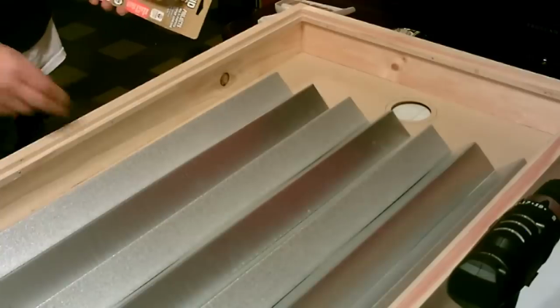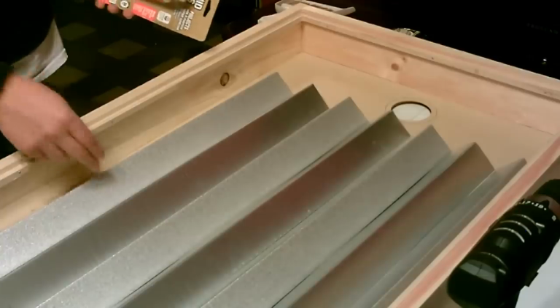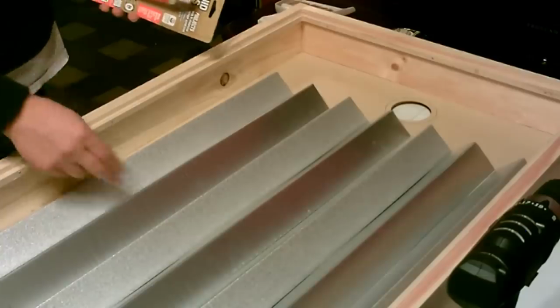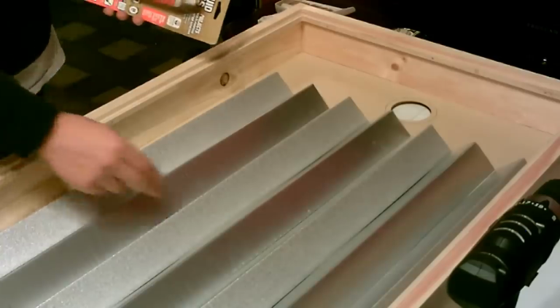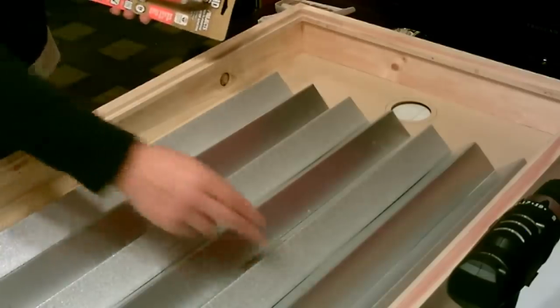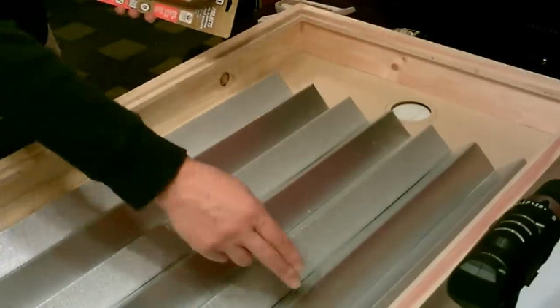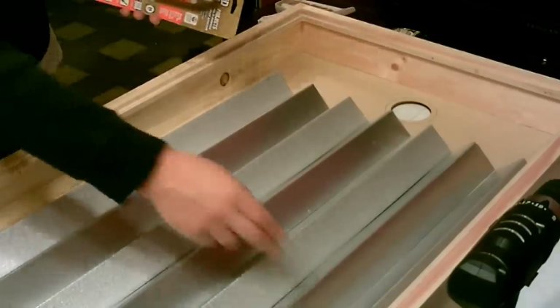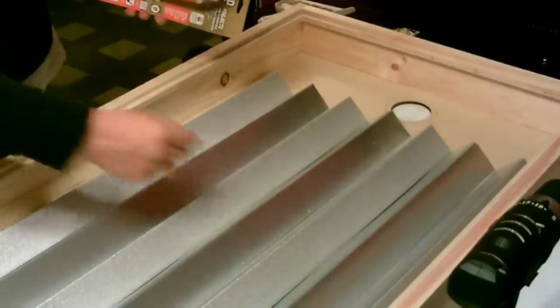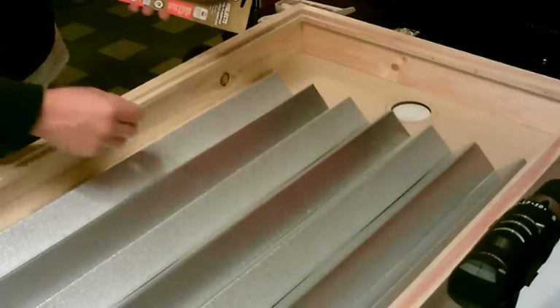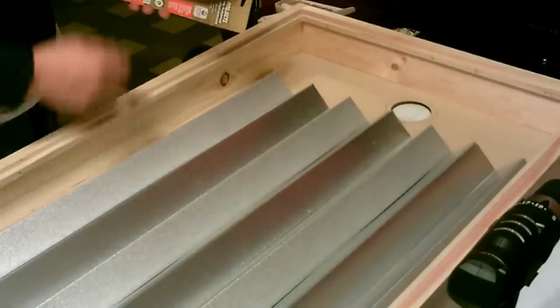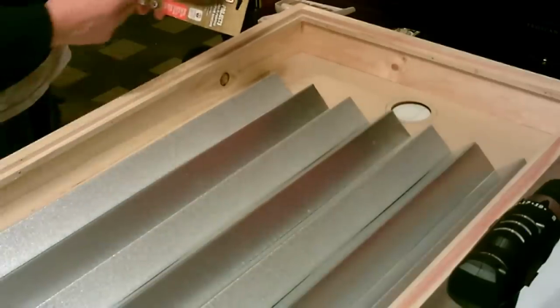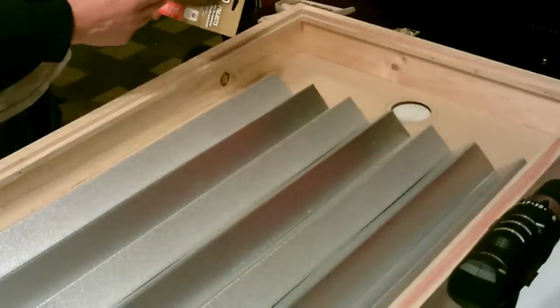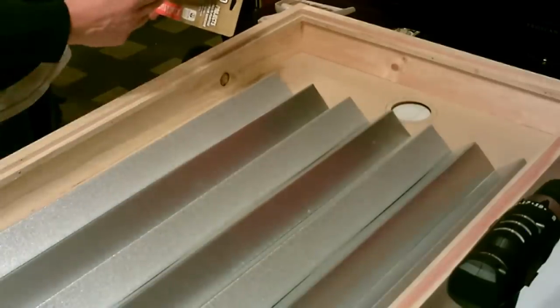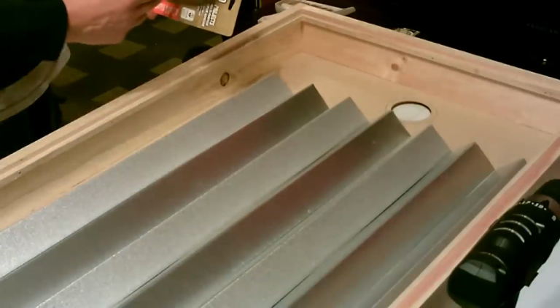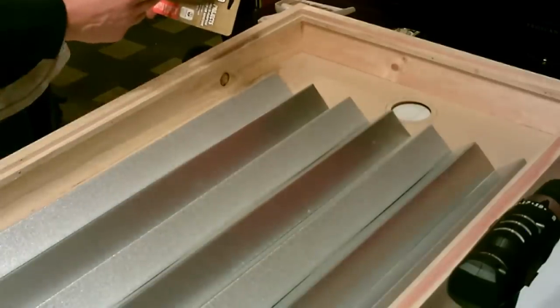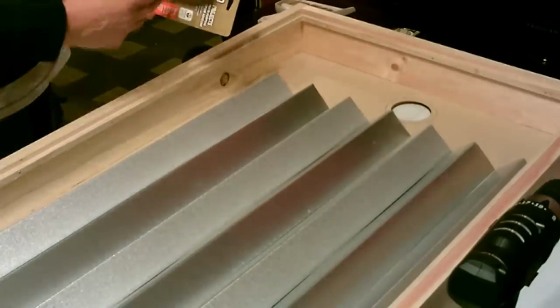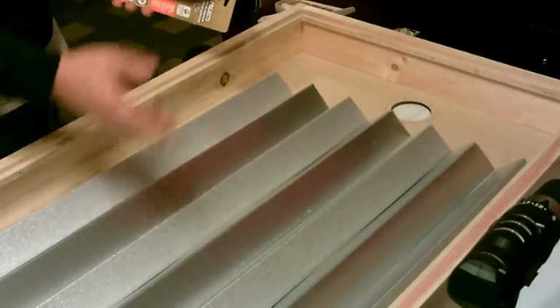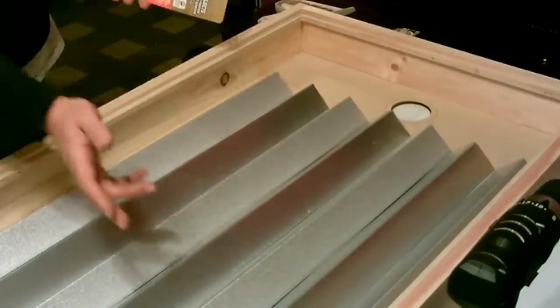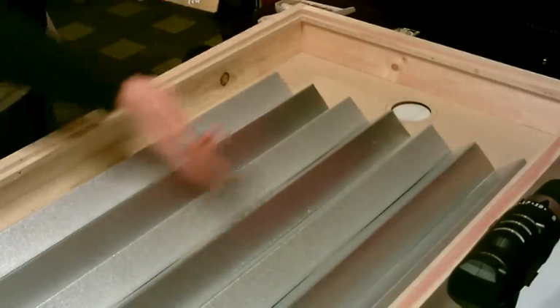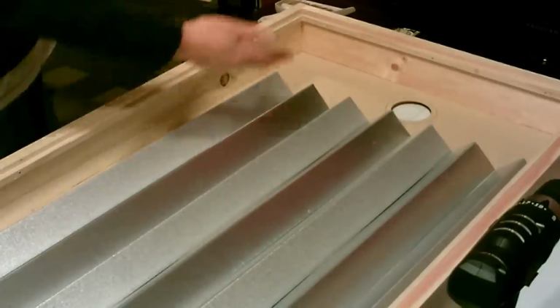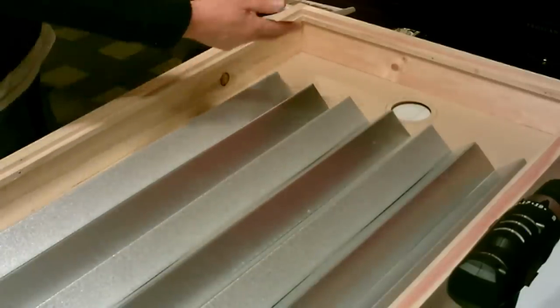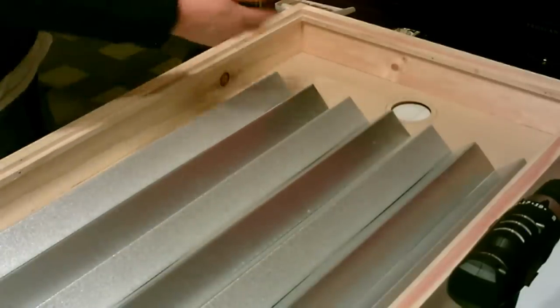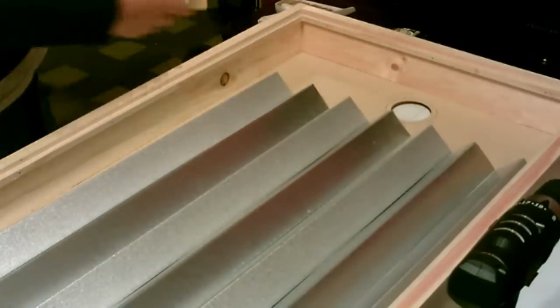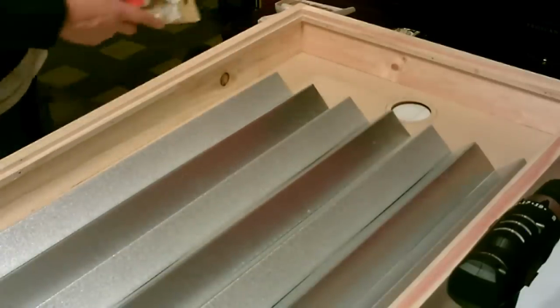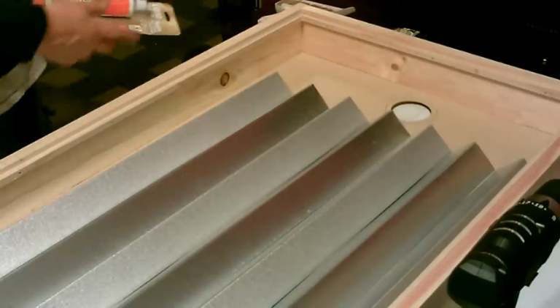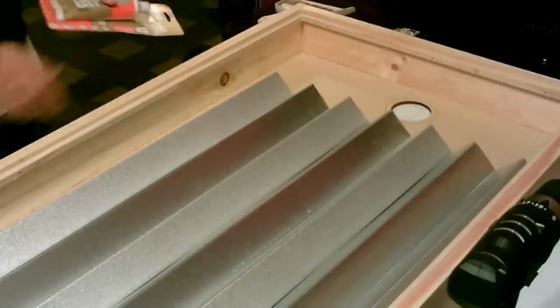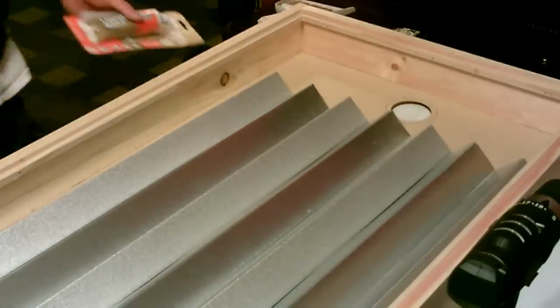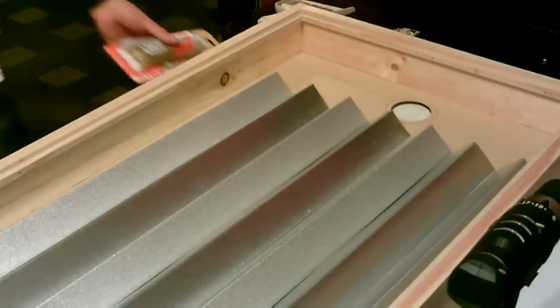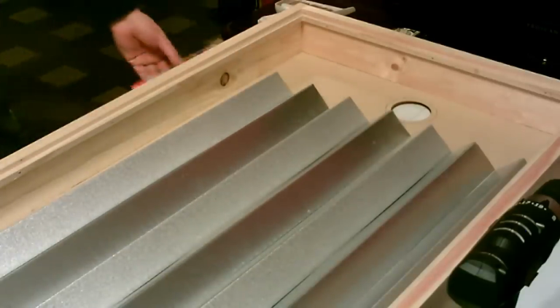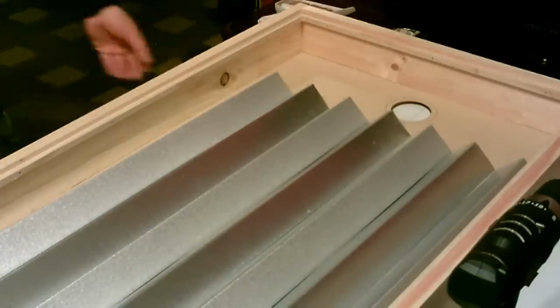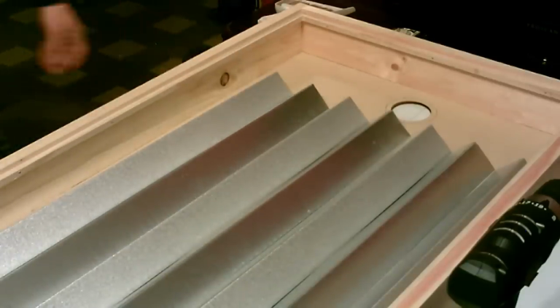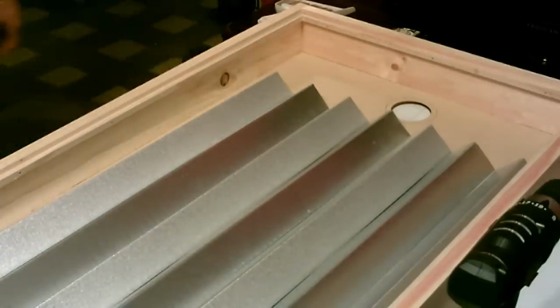Now I'm going to glue these all down with the liquid nails and then we'll go ahead and paint the whole thing matte black.